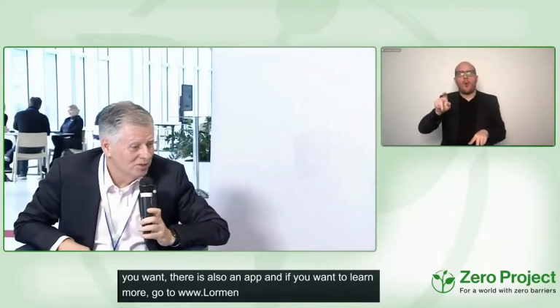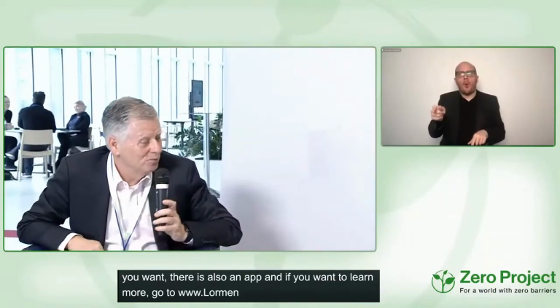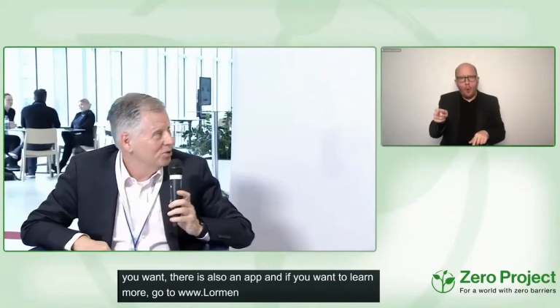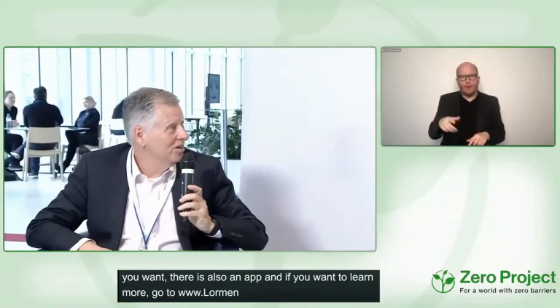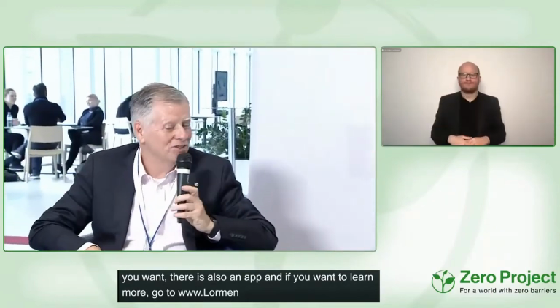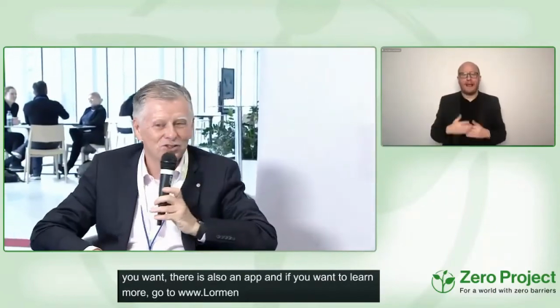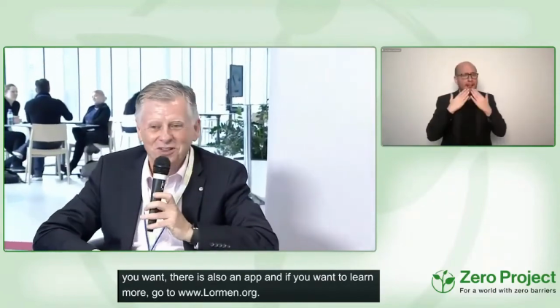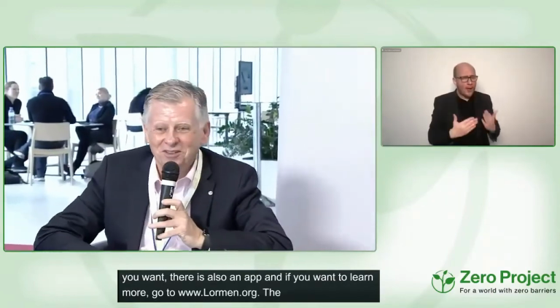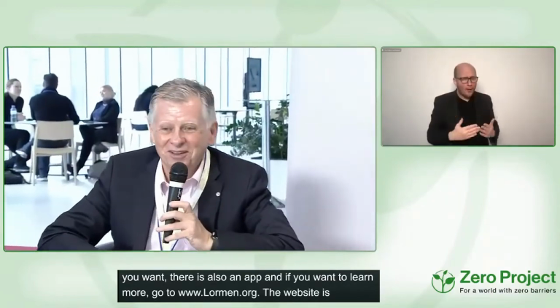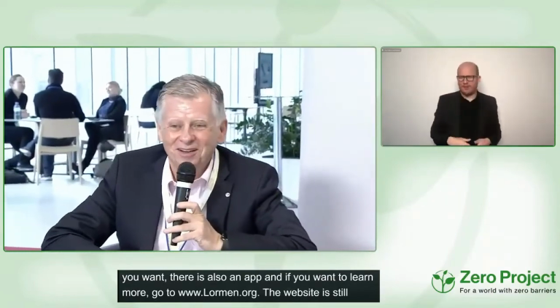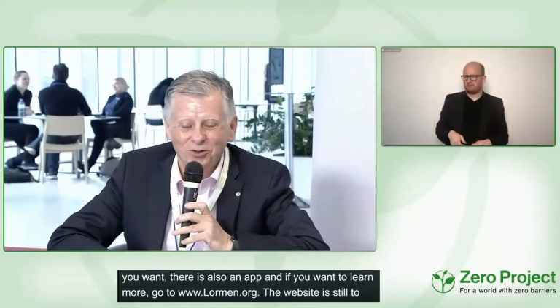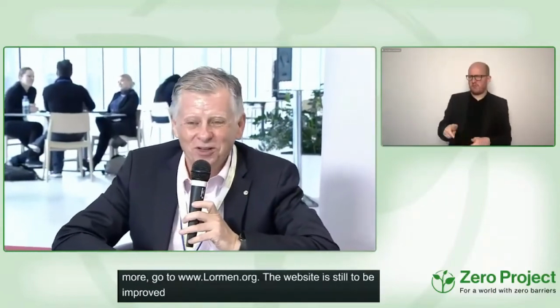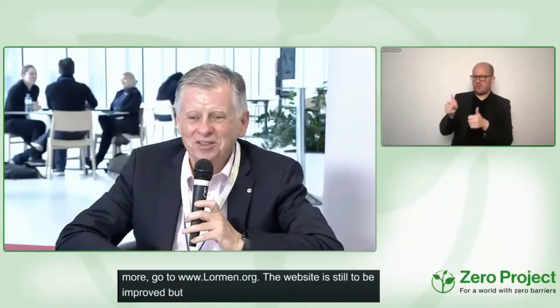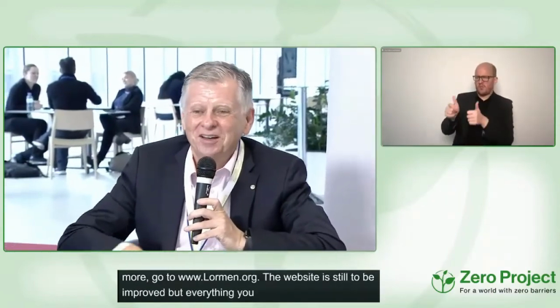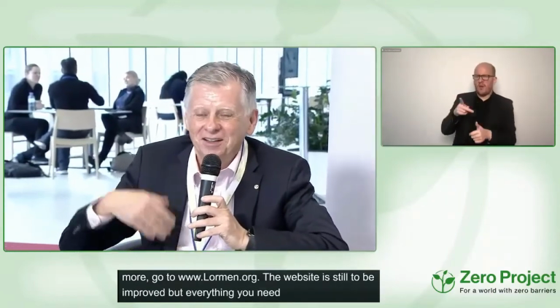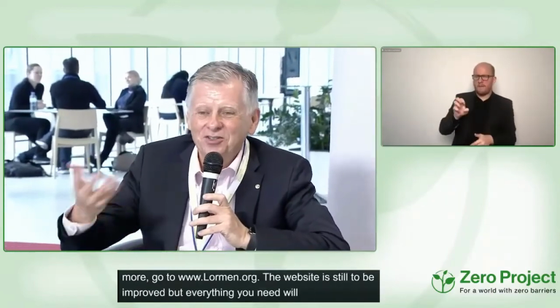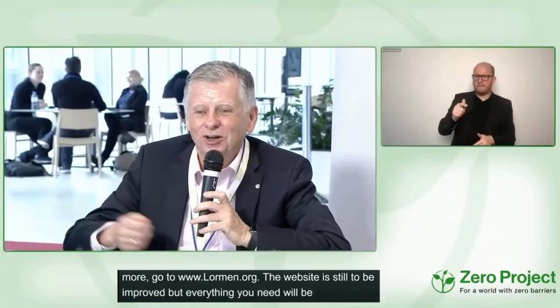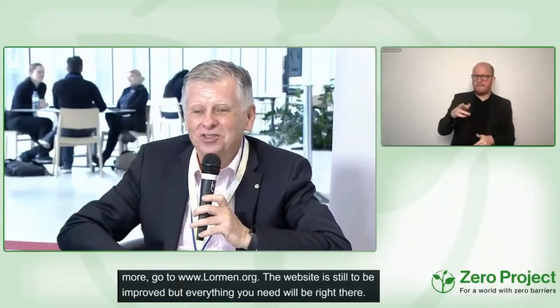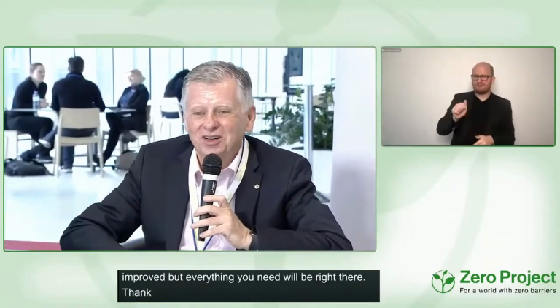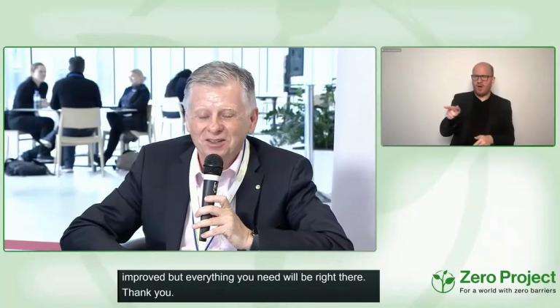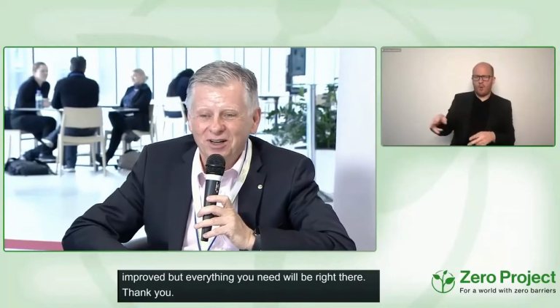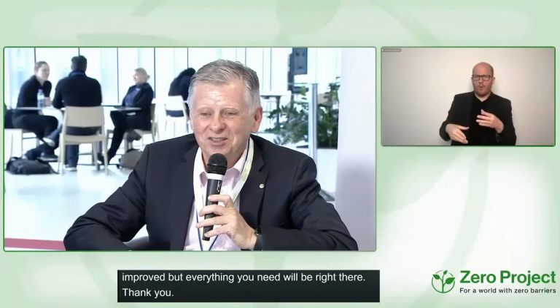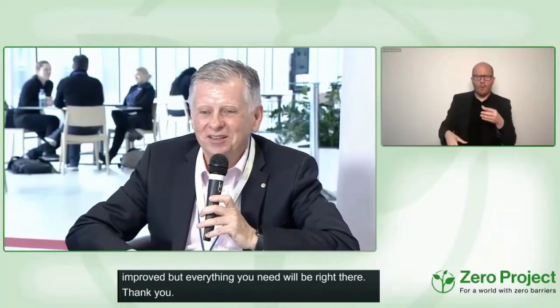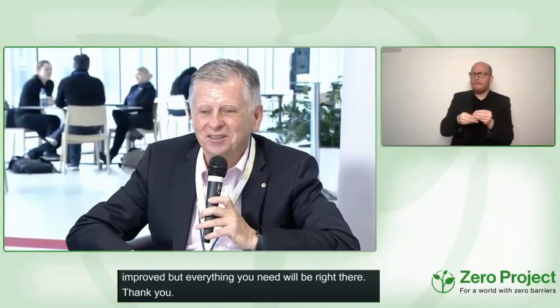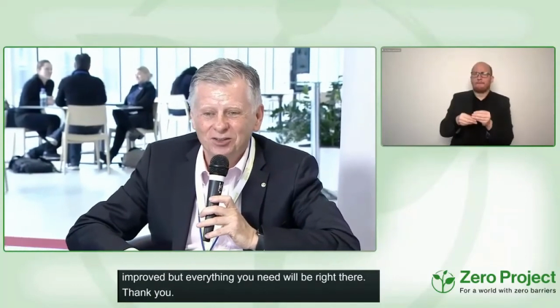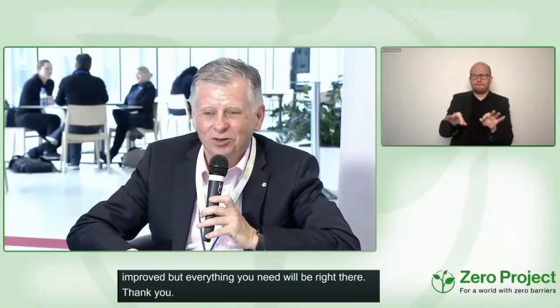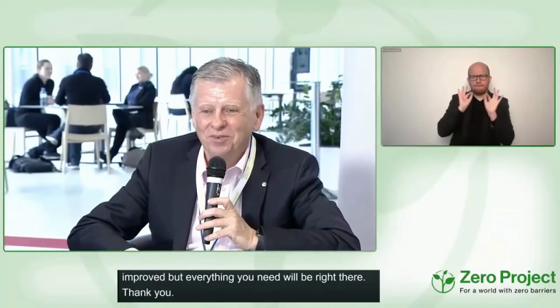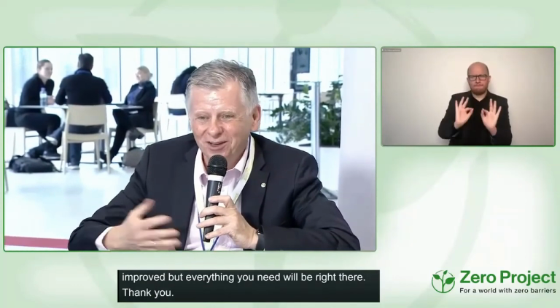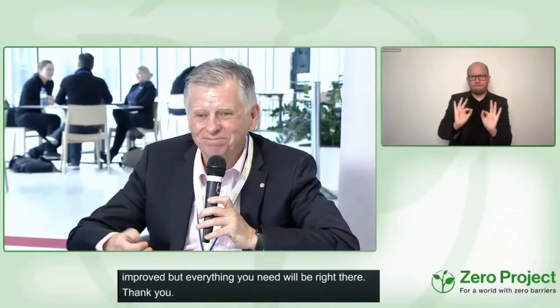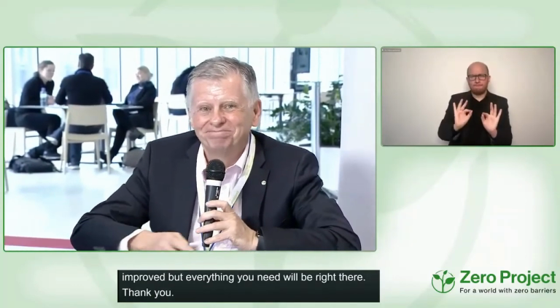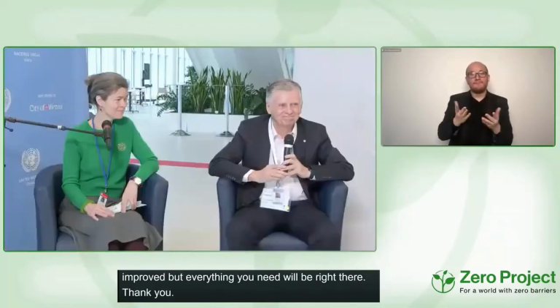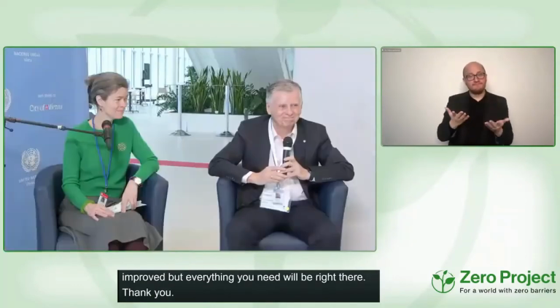Concise, precise, and short as always — and this concludes our fireside talk. Thank you.